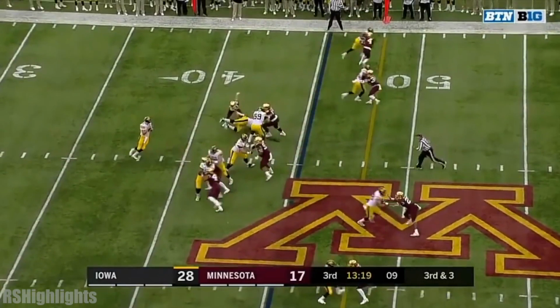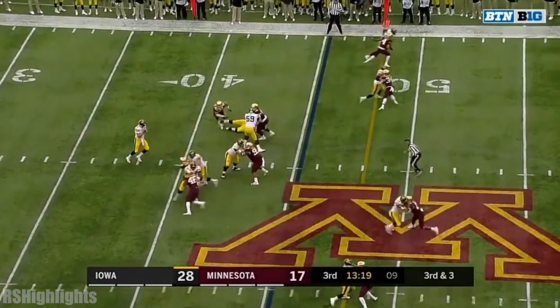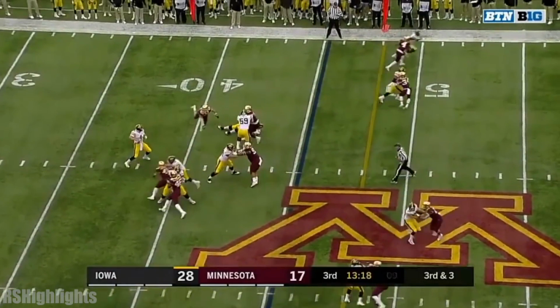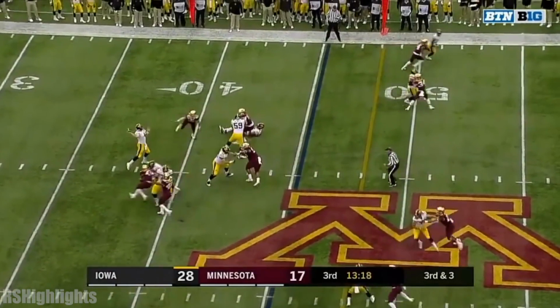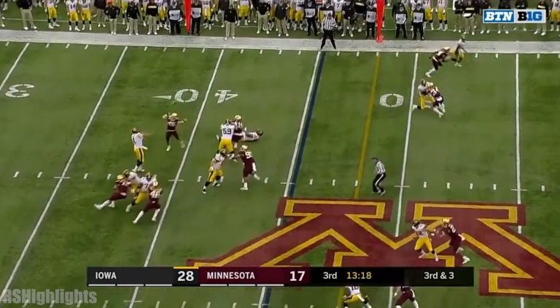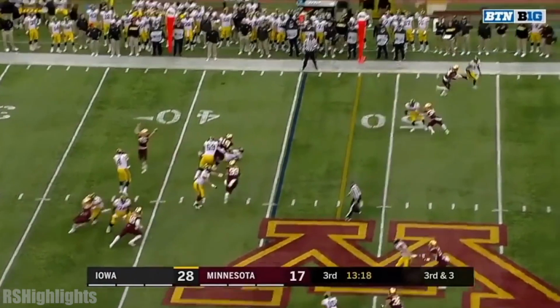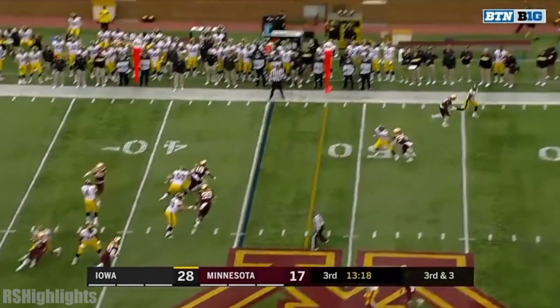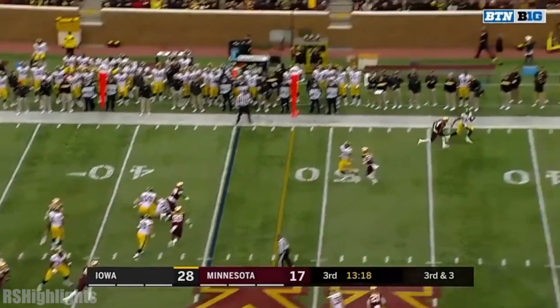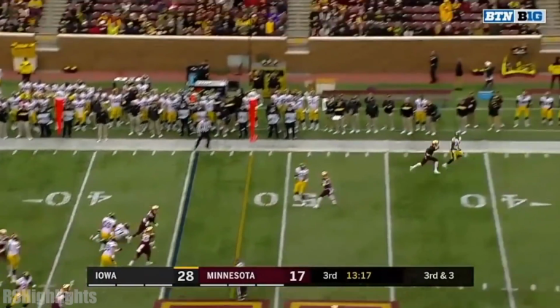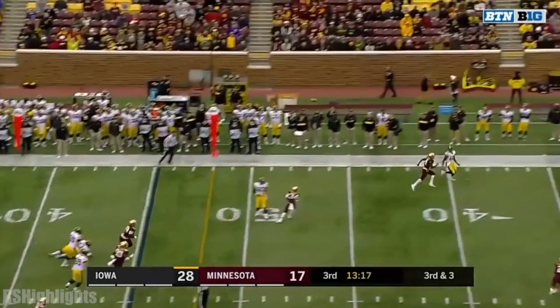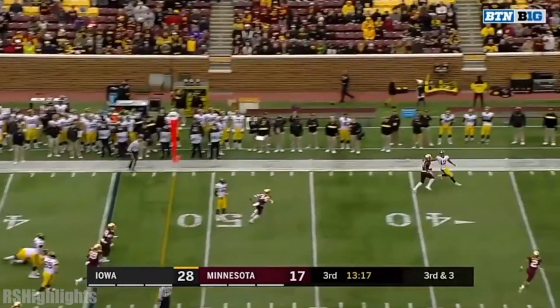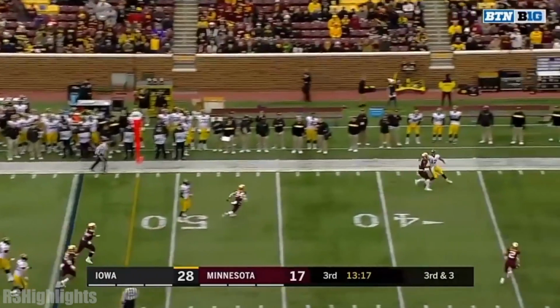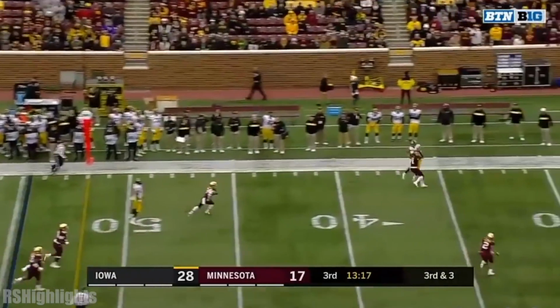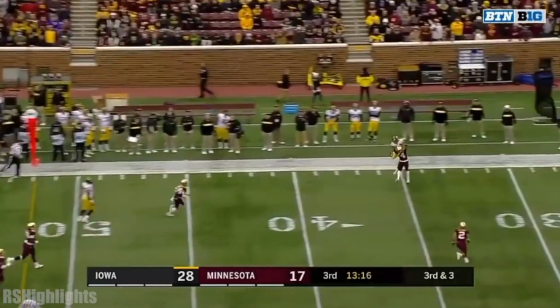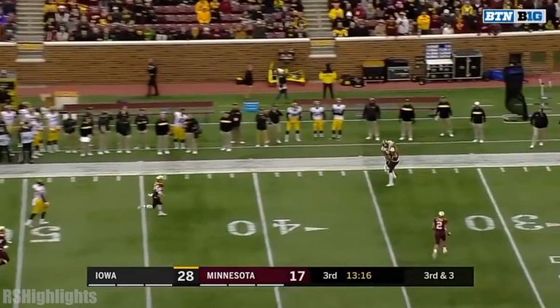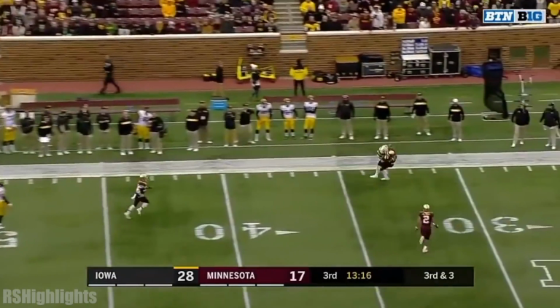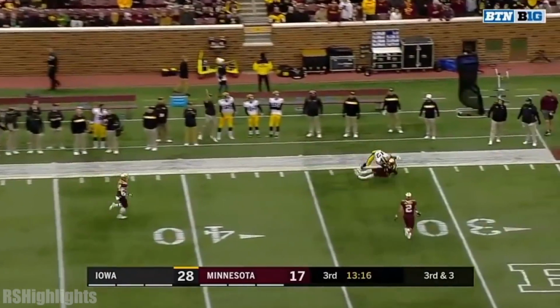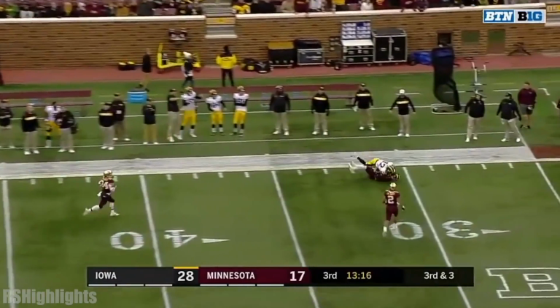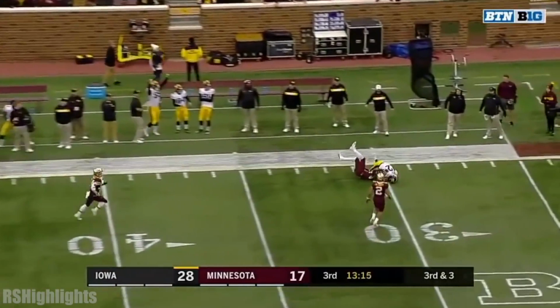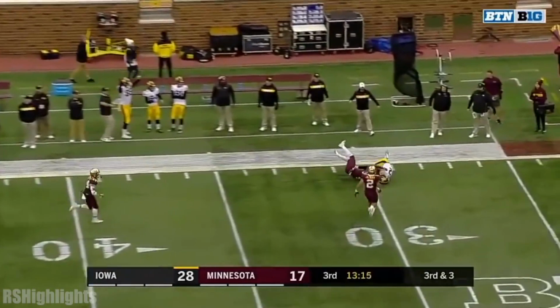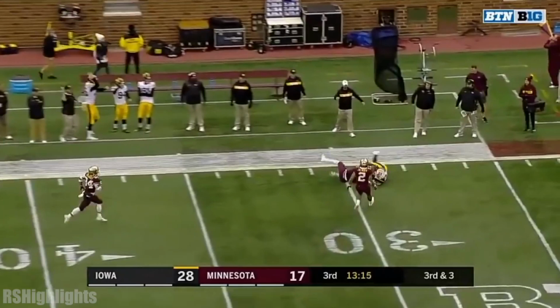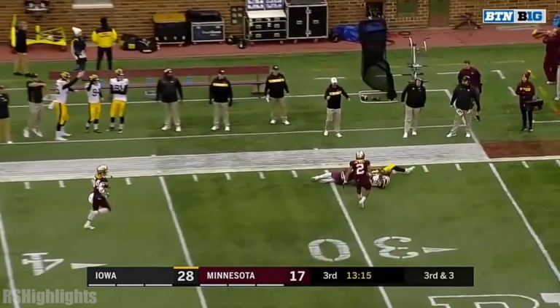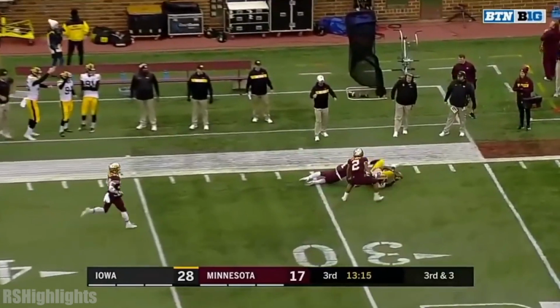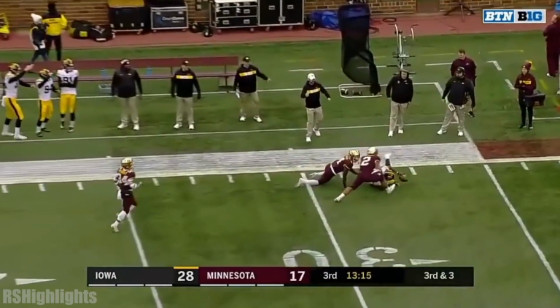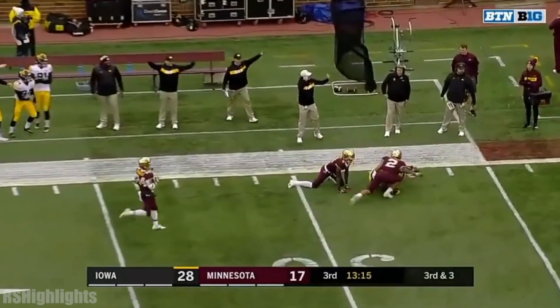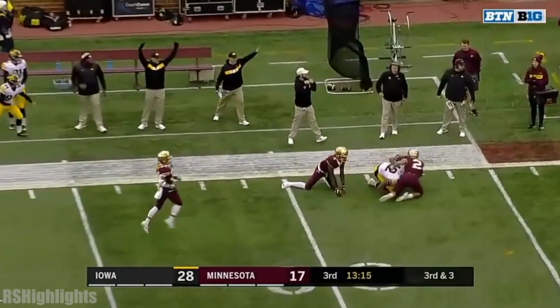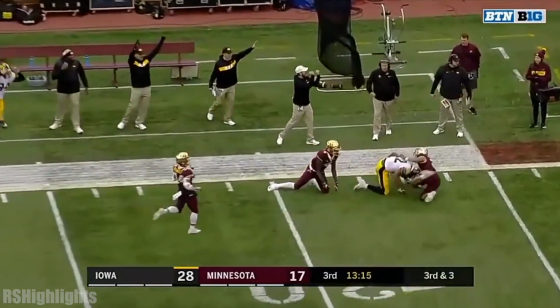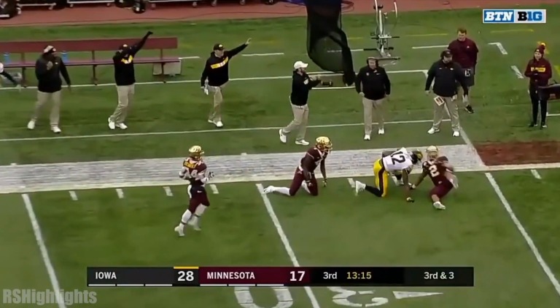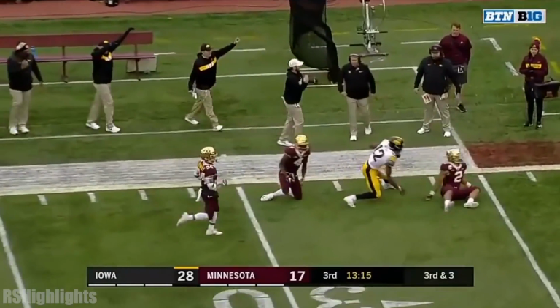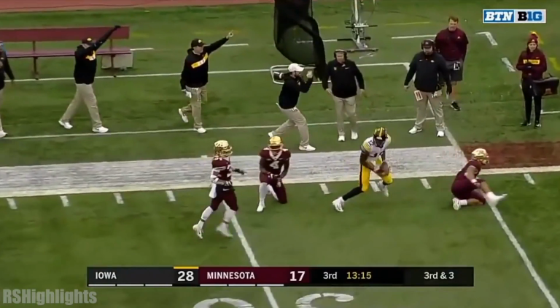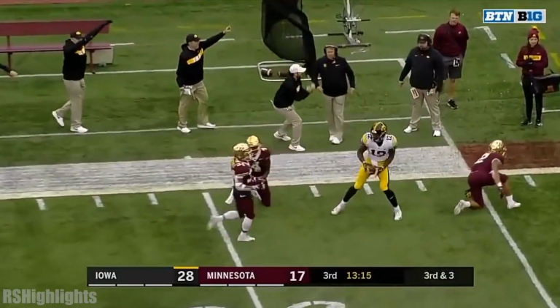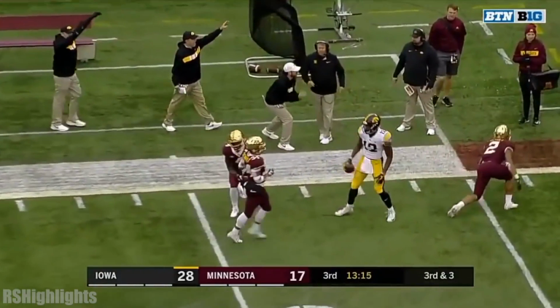Coming with the blitz. Blitz up the middle. Throw down the sideline. Did he catch that?